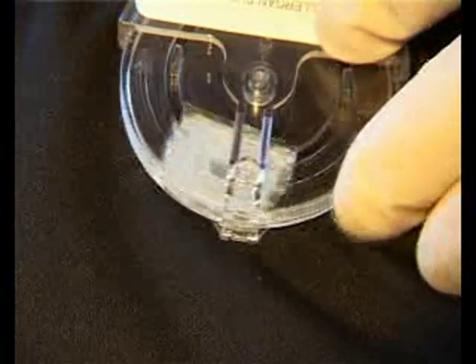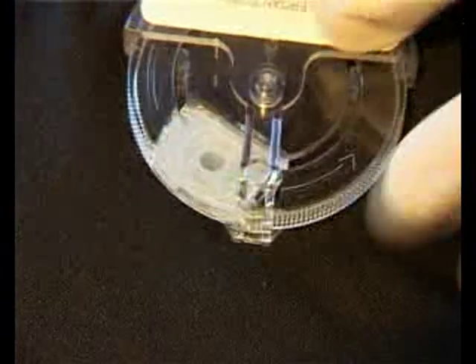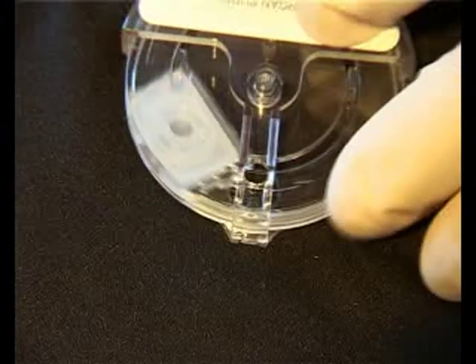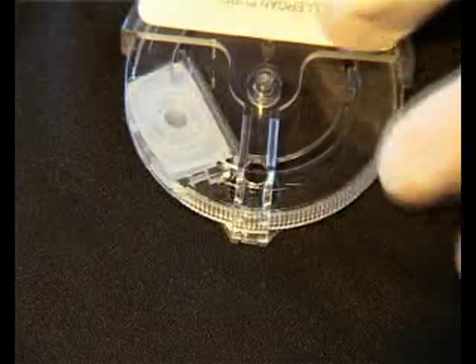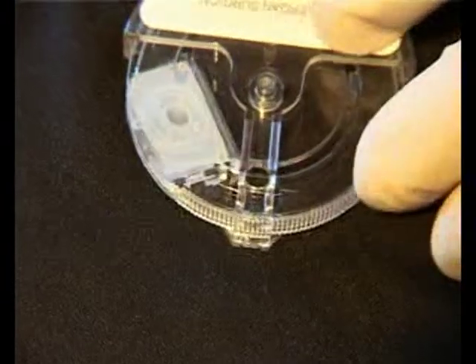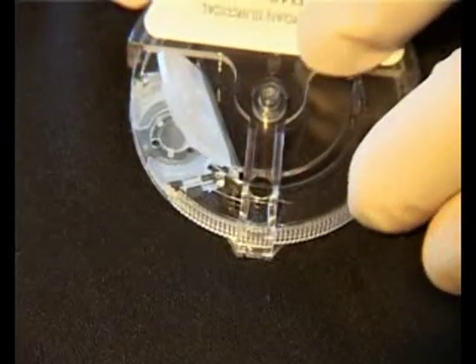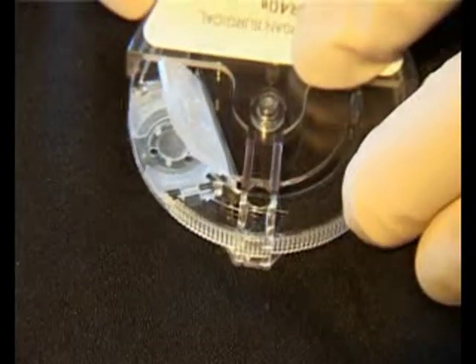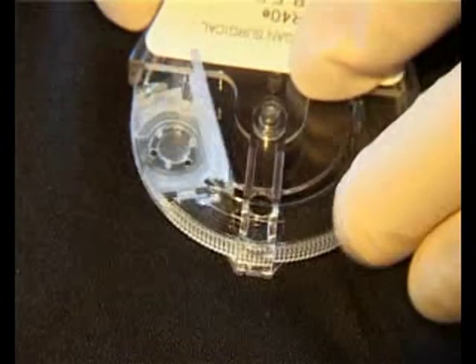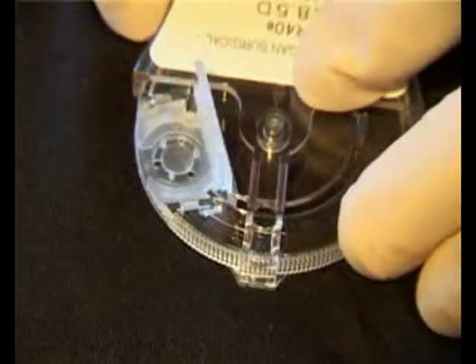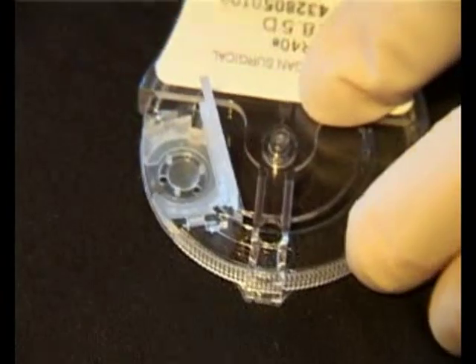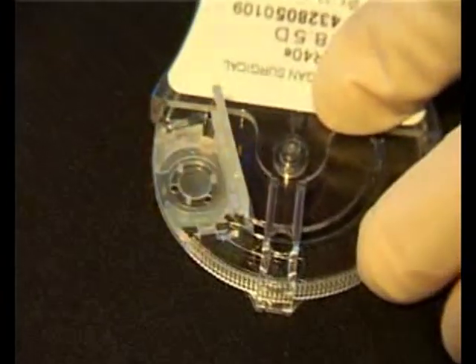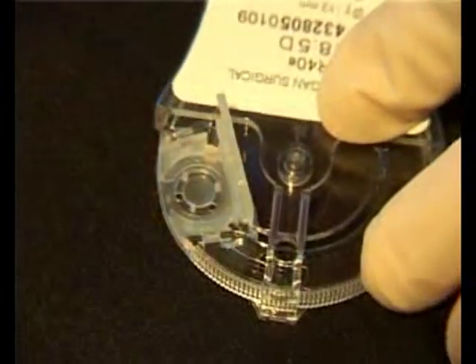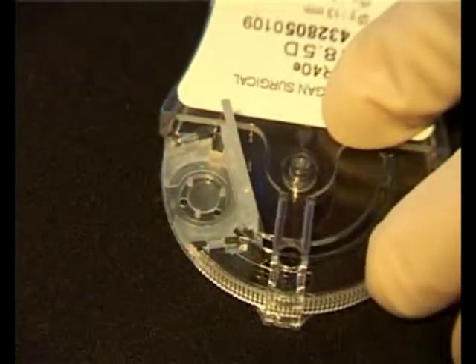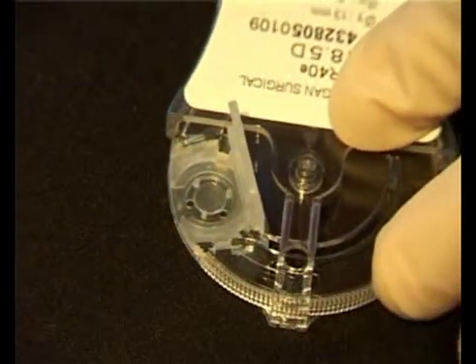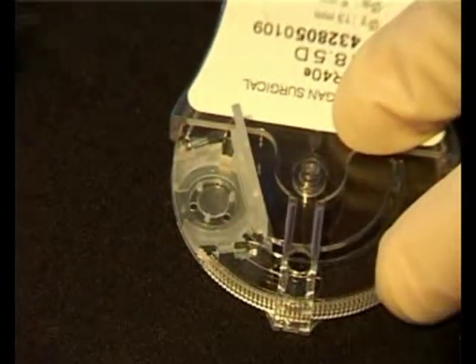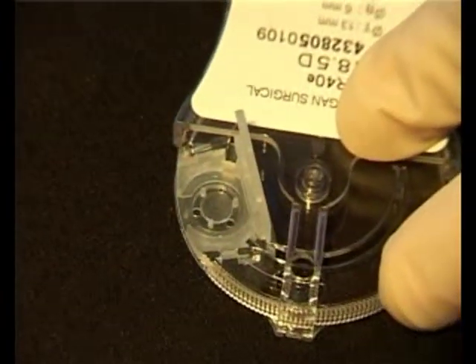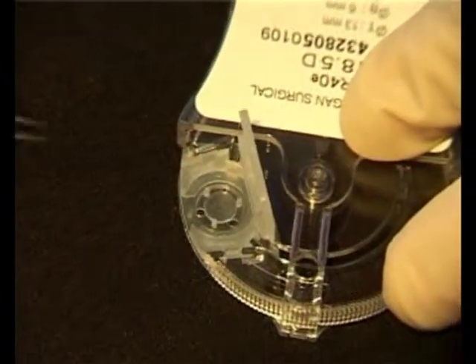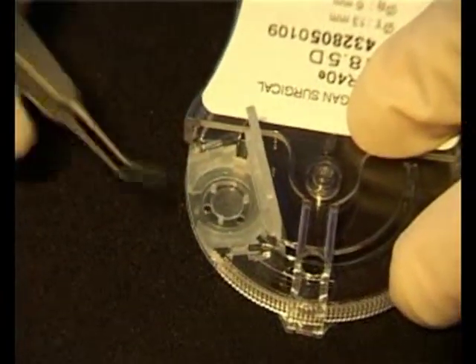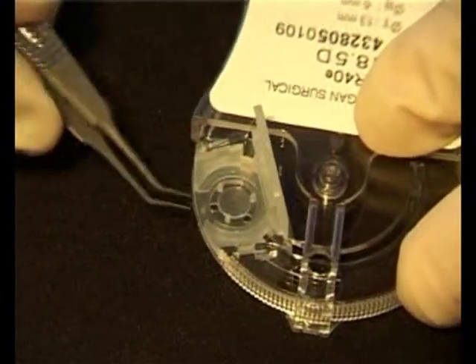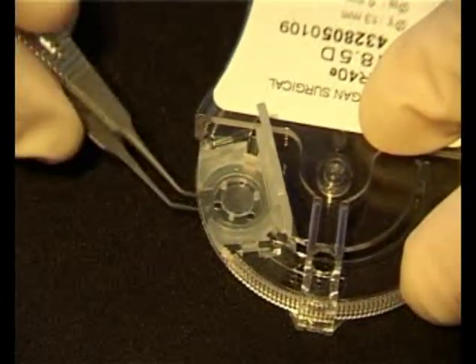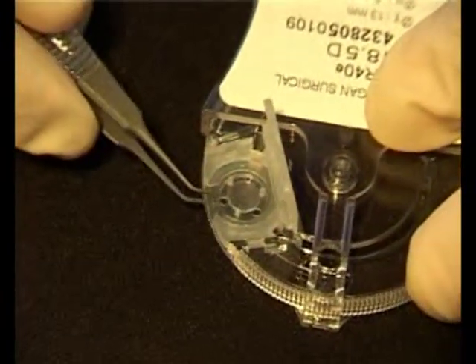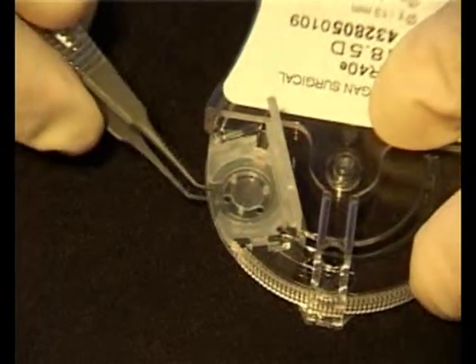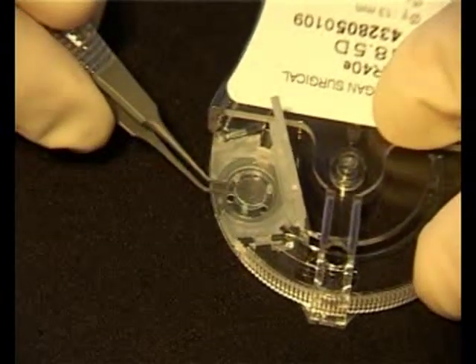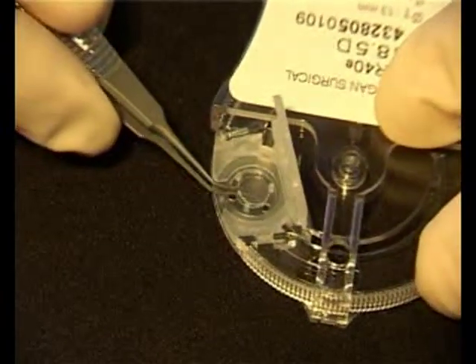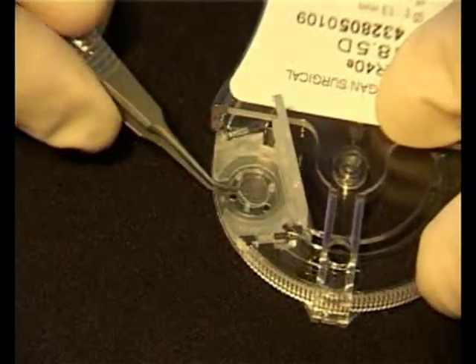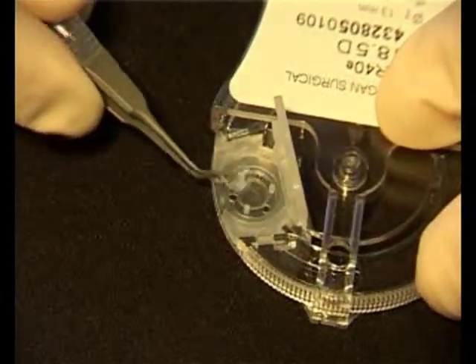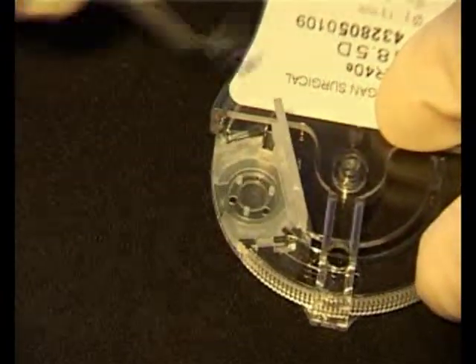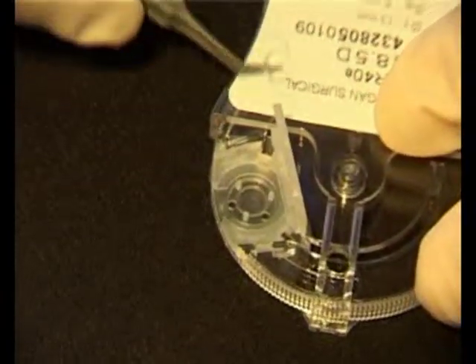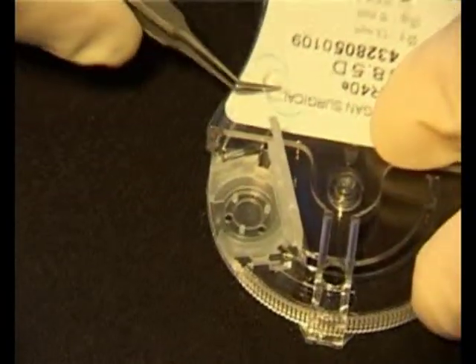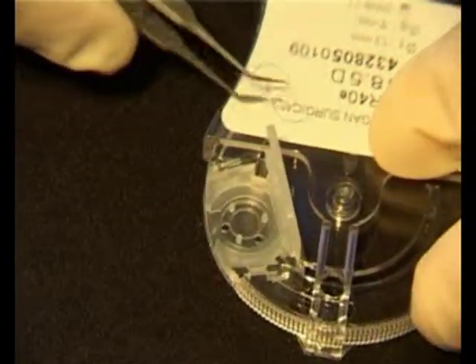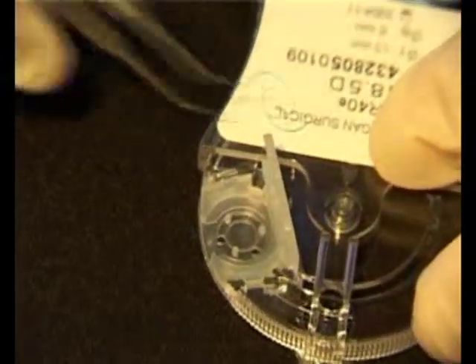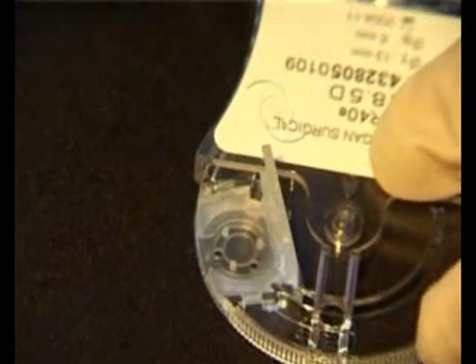The lens dispenser is opened and, using forceps, the lens is removed and placed on the lint-free label.